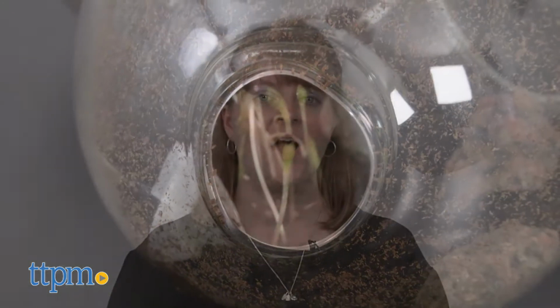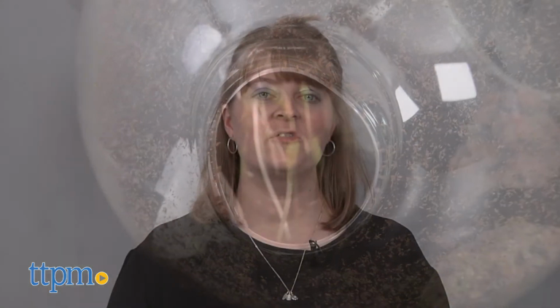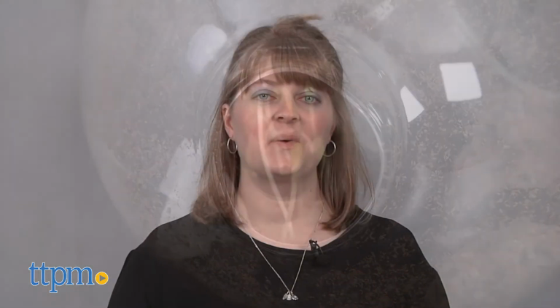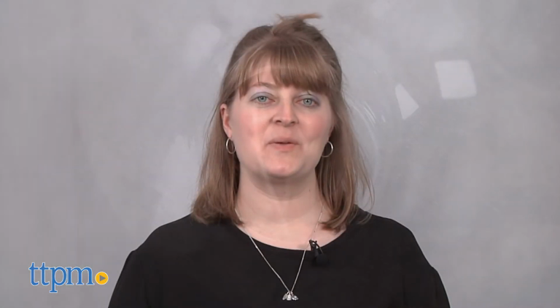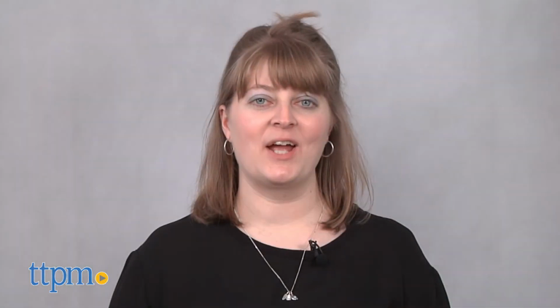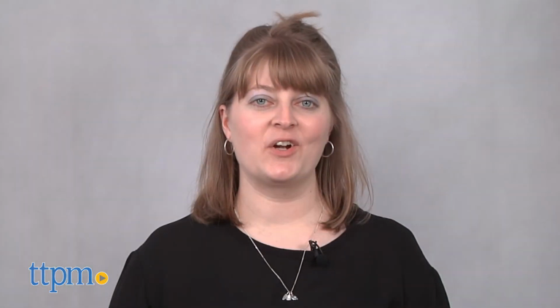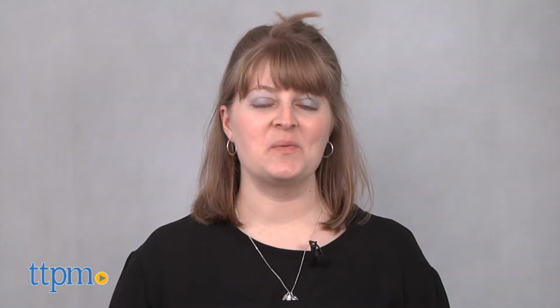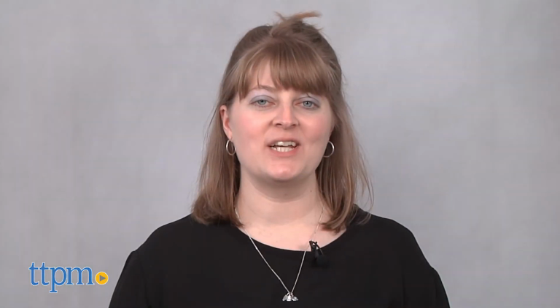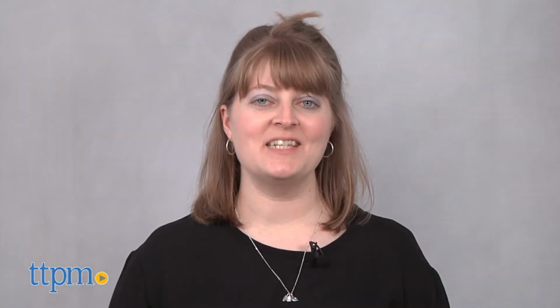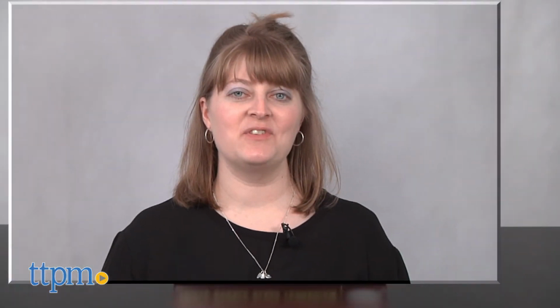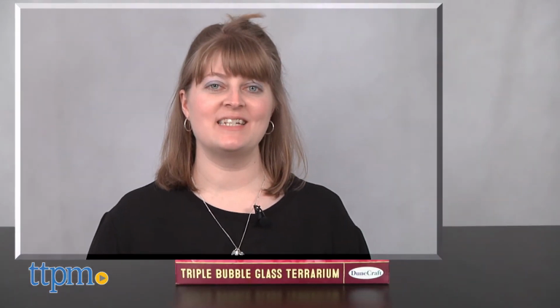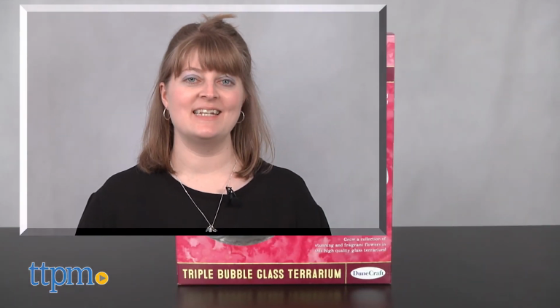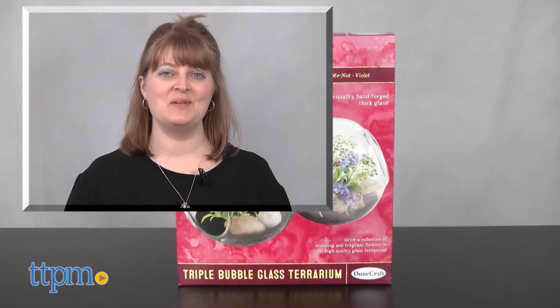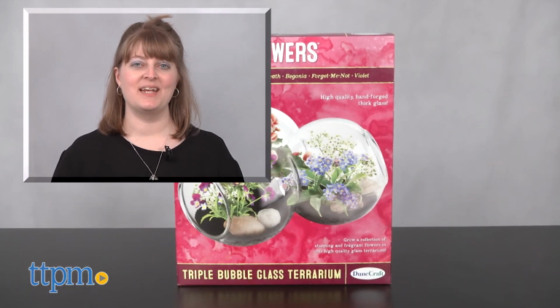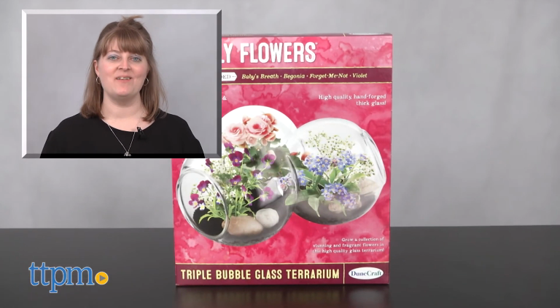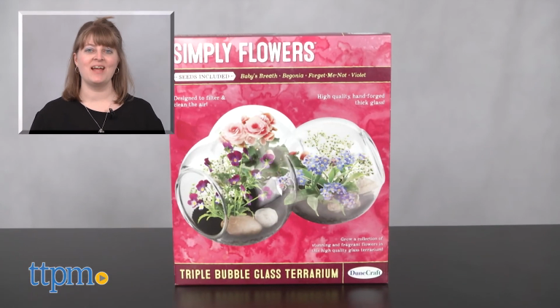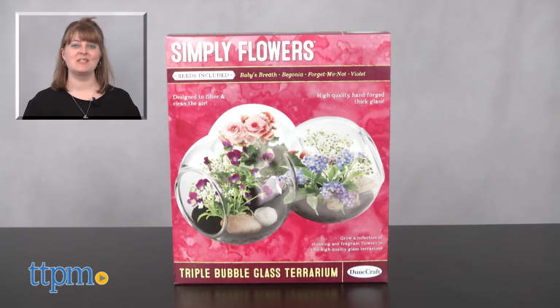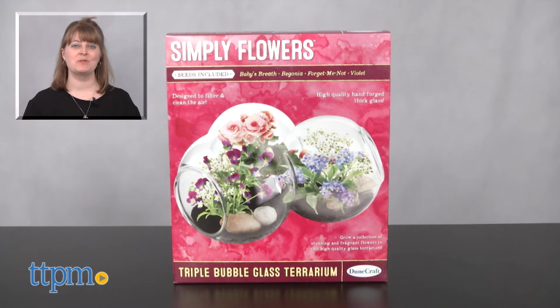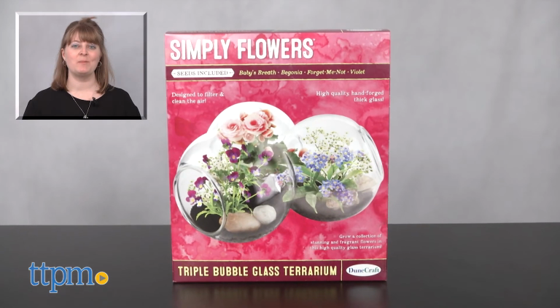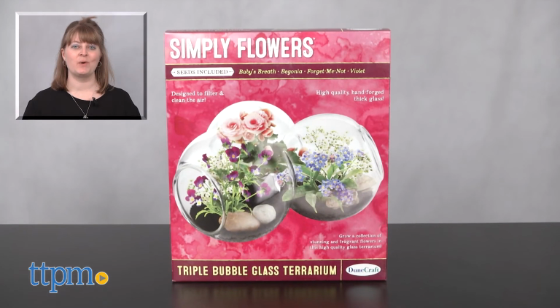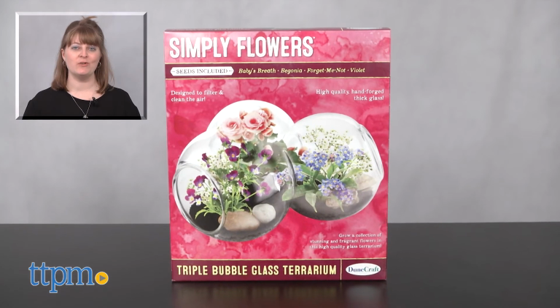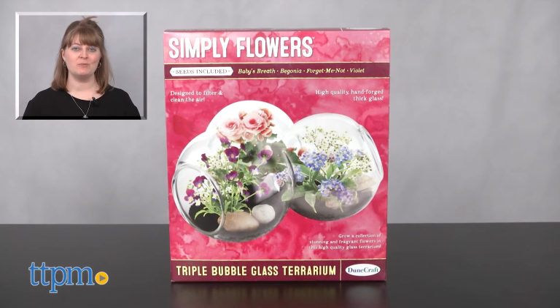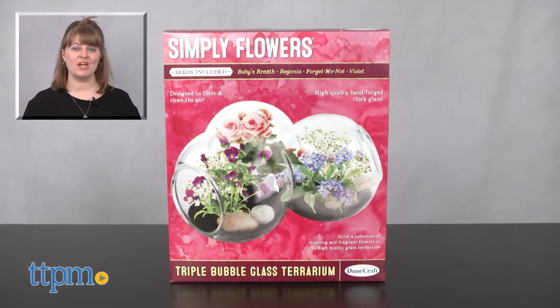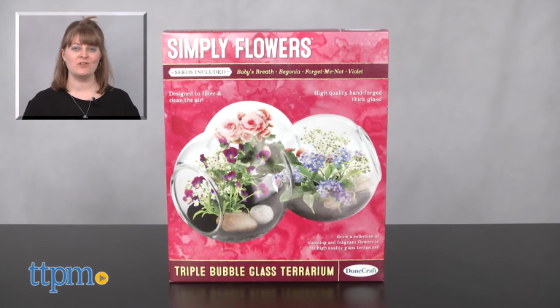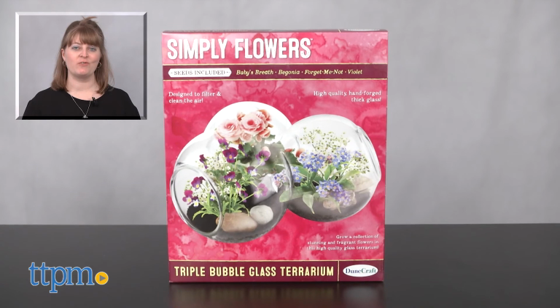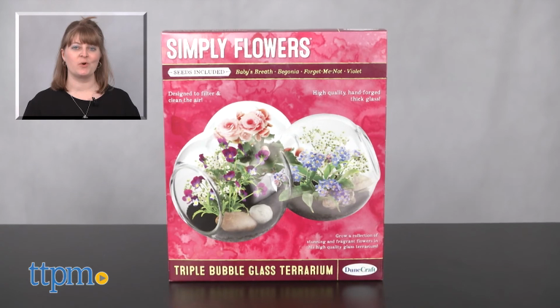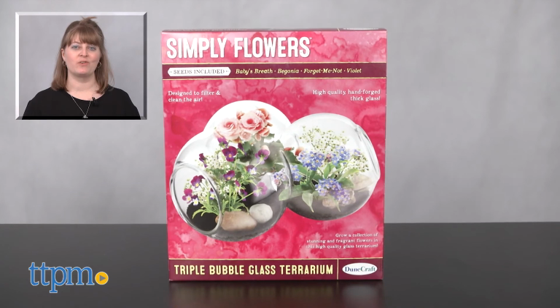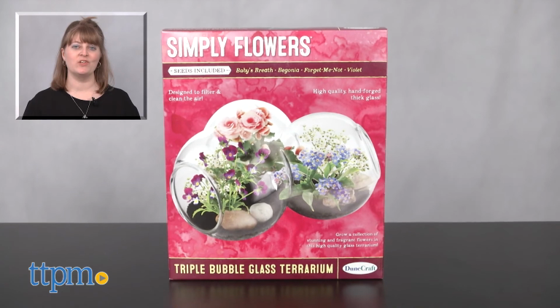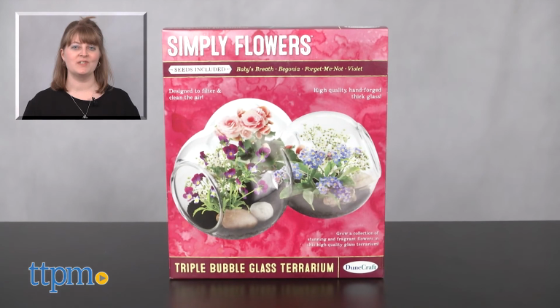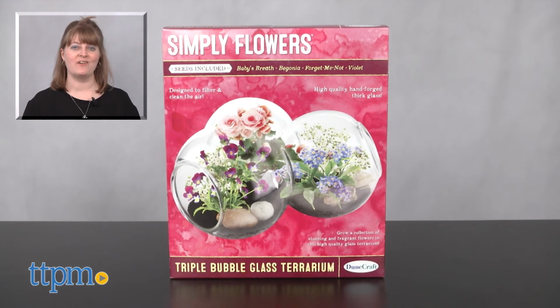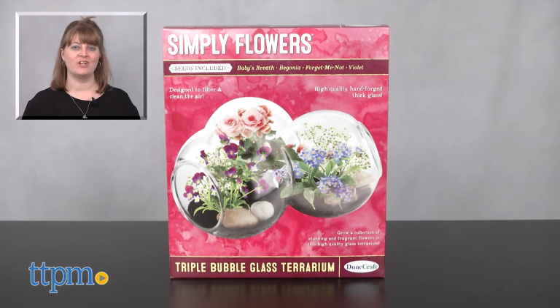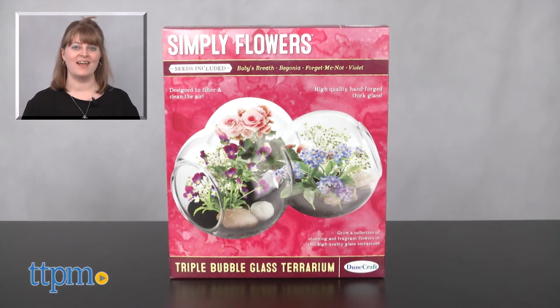For where to buy and current prices, visit TTPM and subscribe to our YouTube channels for more reviews every day.